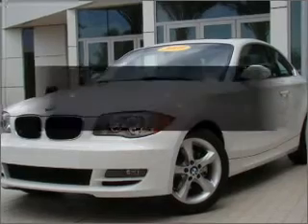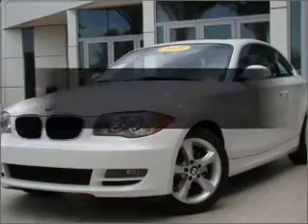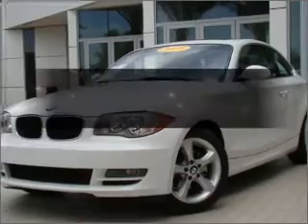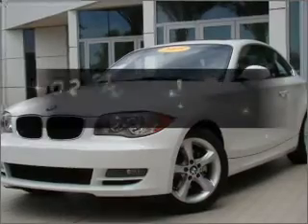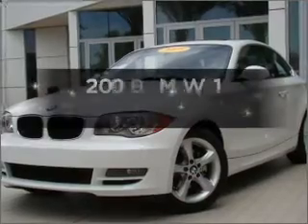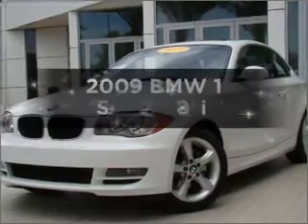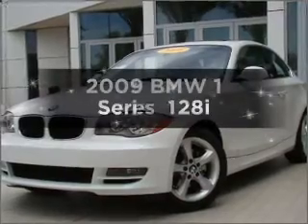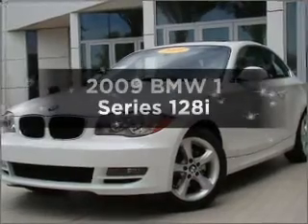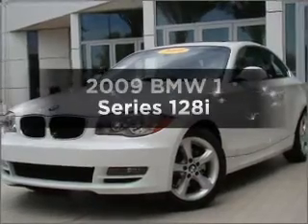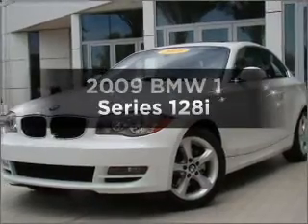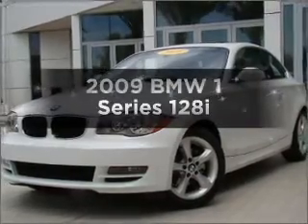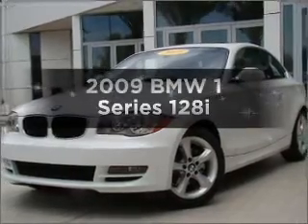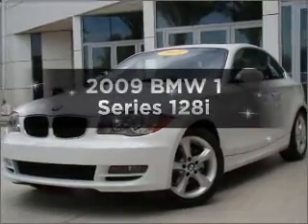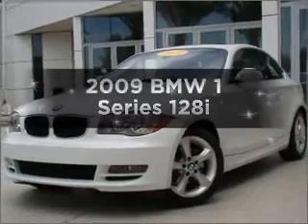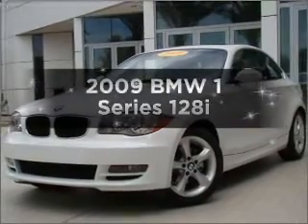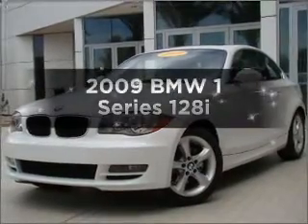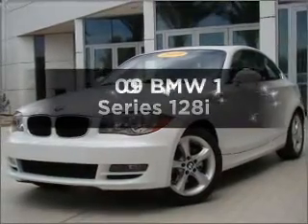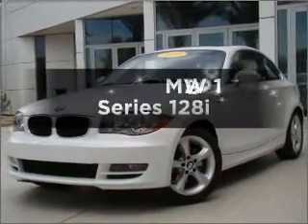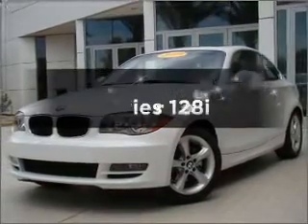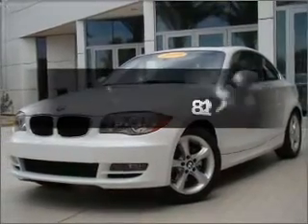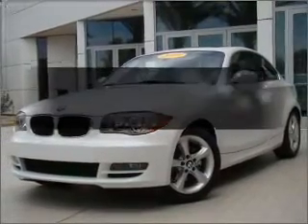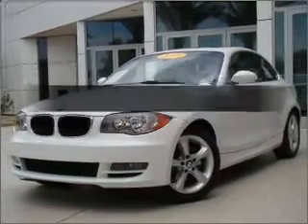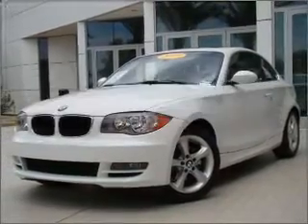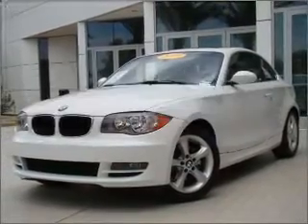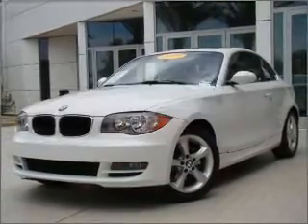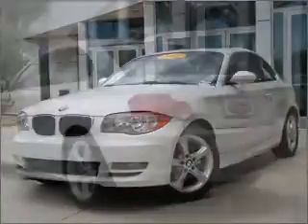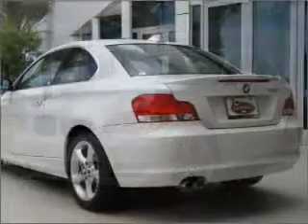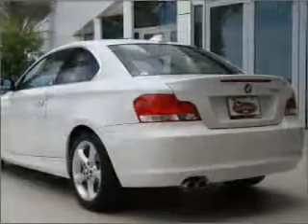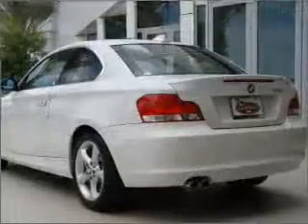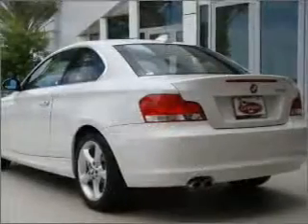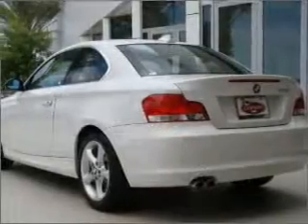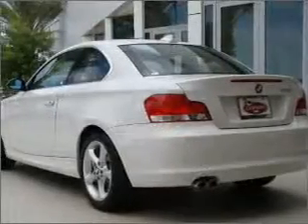Presenting the 2009 BMW 1 Series. This is the set of wheels you've been looking for.